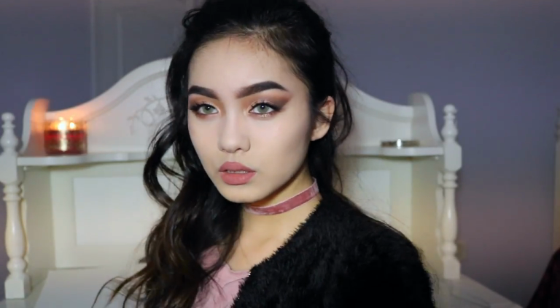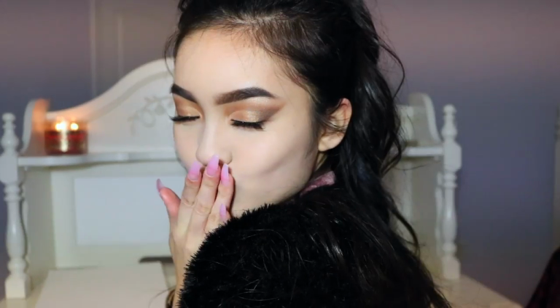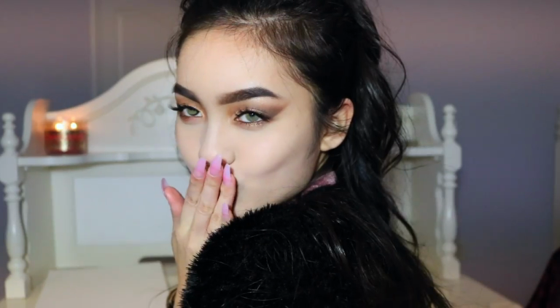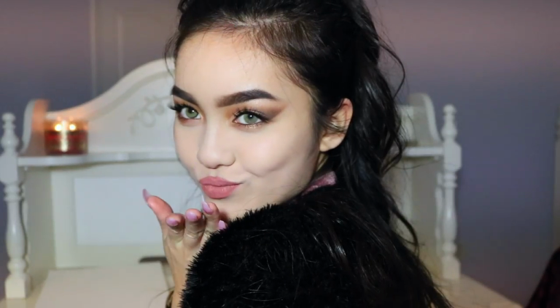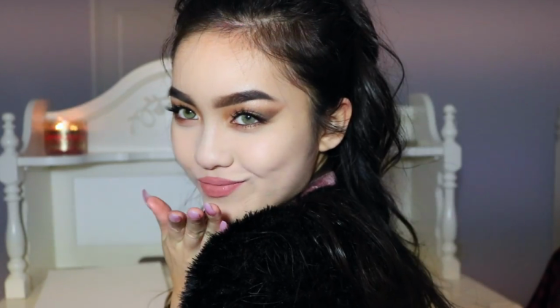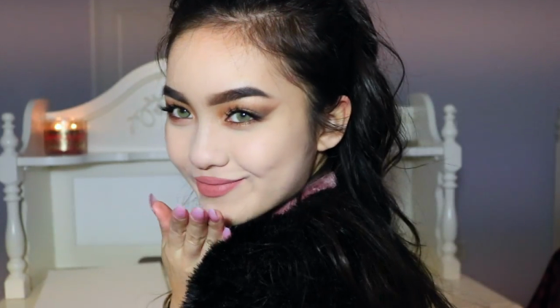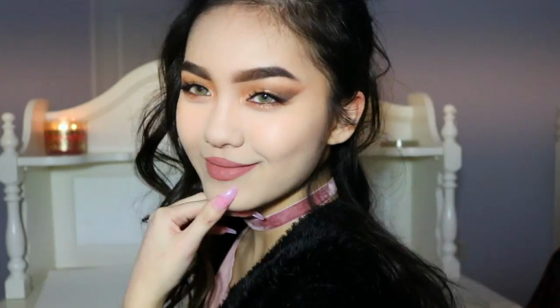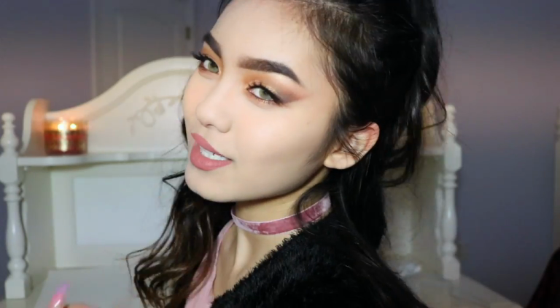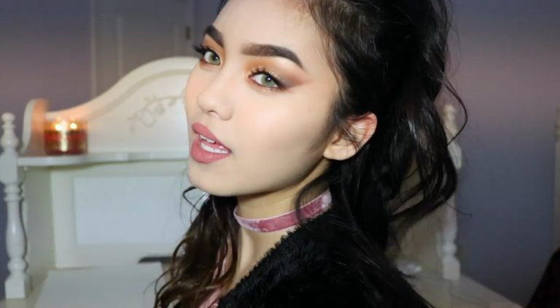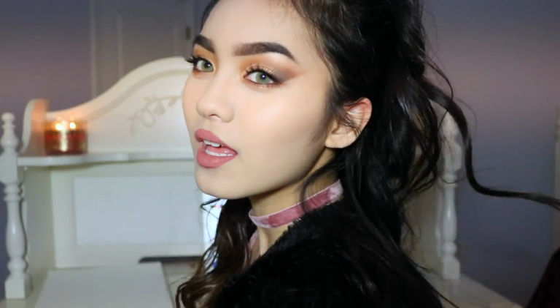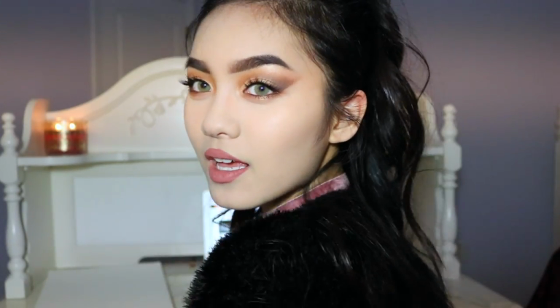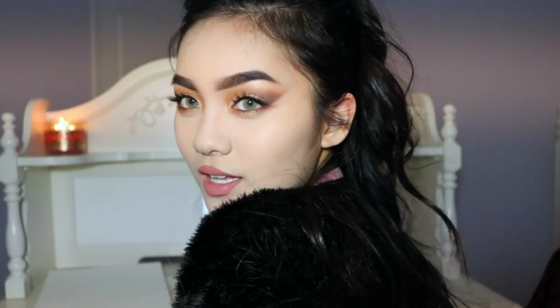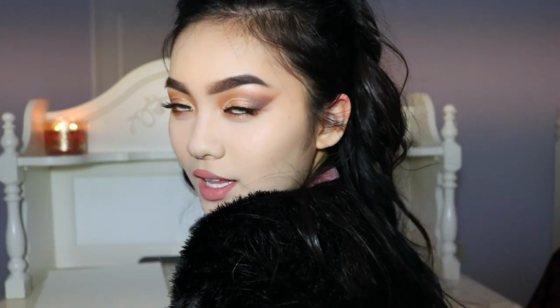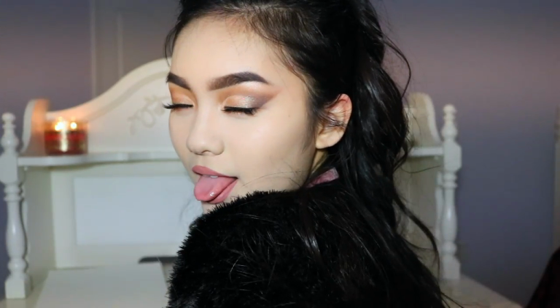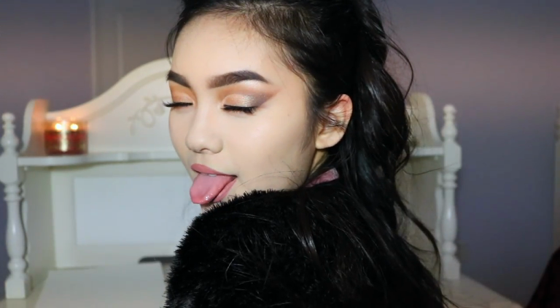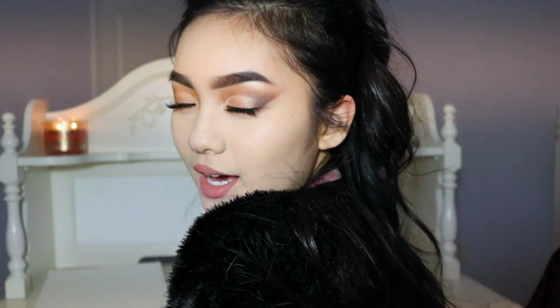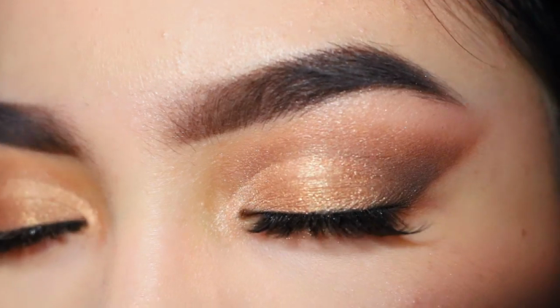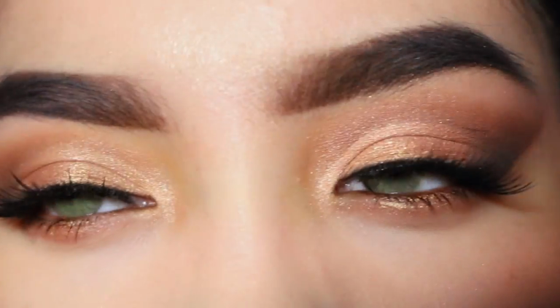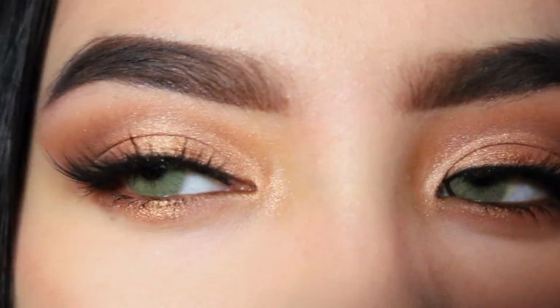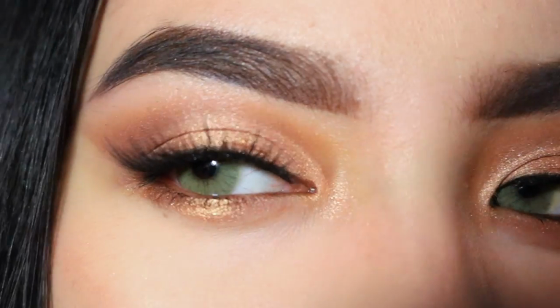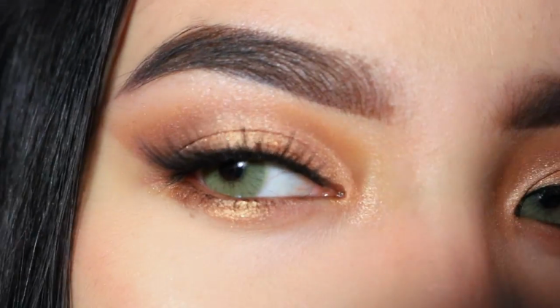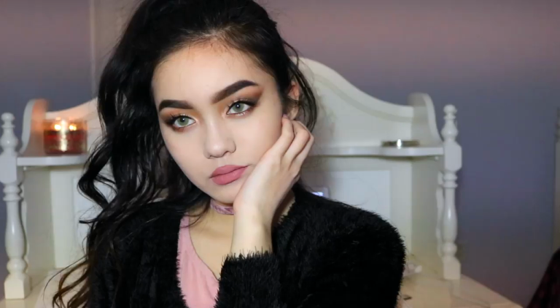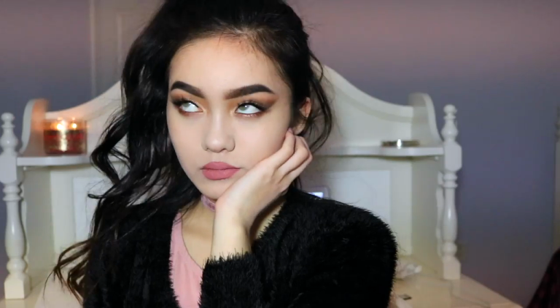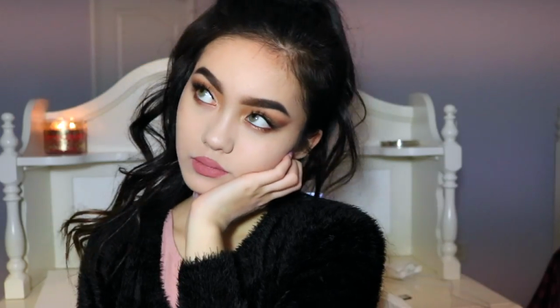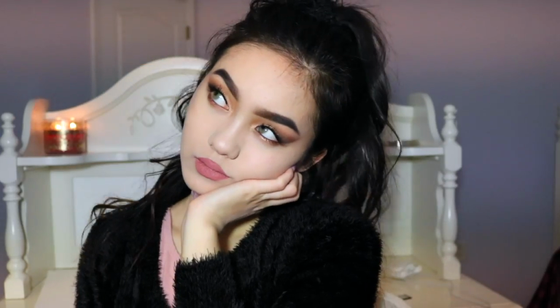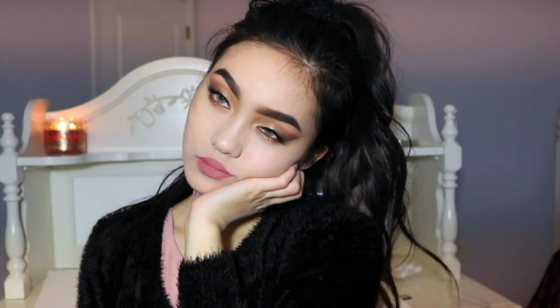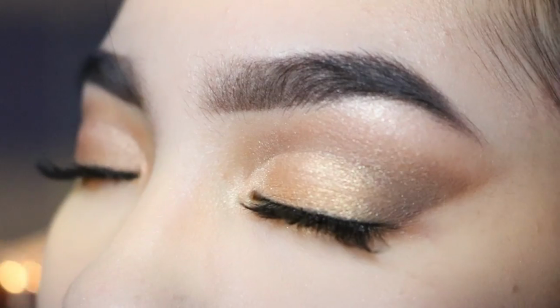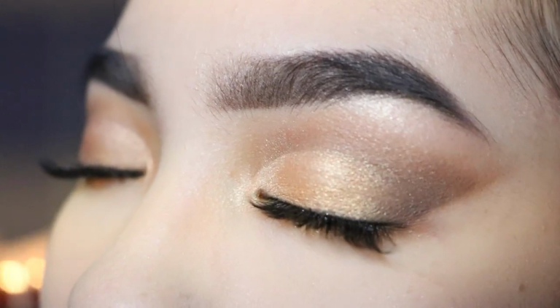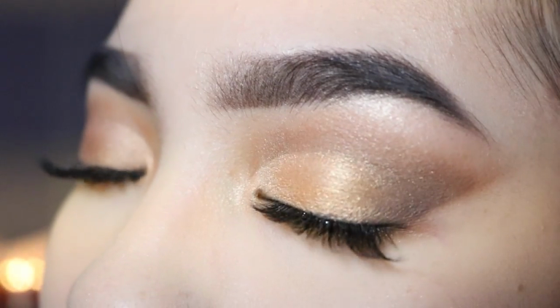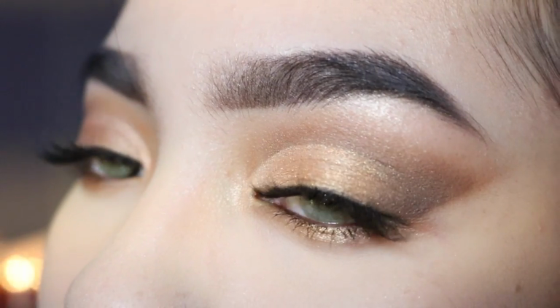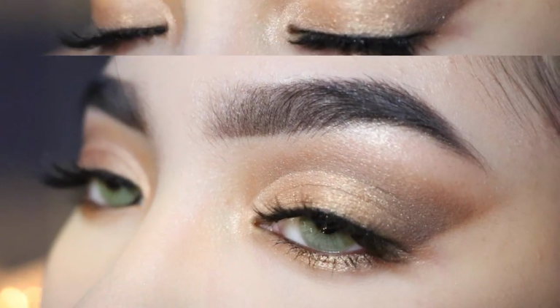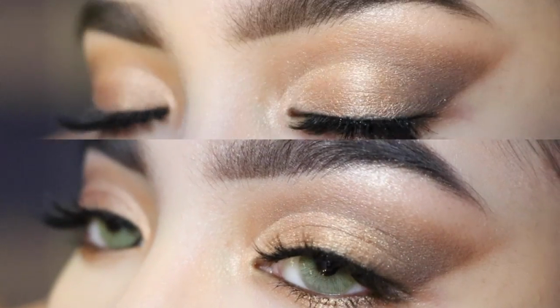Hello everybody, welcome back to my channel. My name is Jessica and today I'm going to be showing you this Valentine's Day date night look.